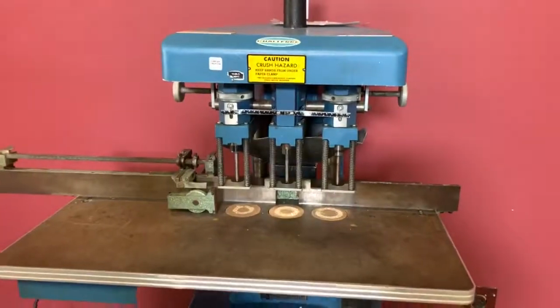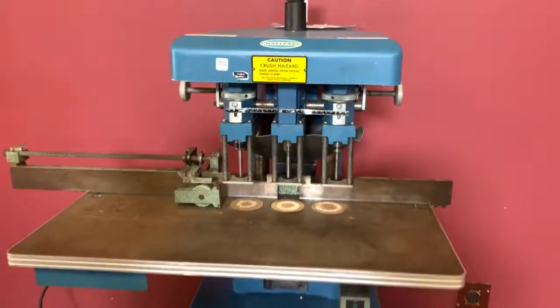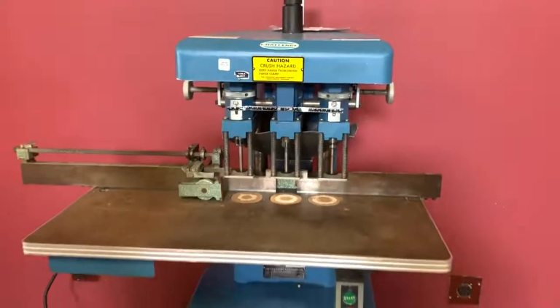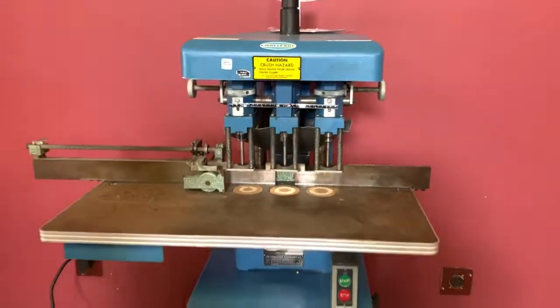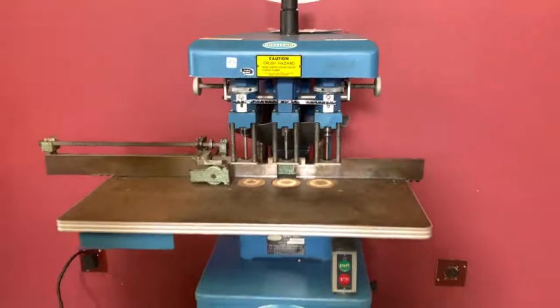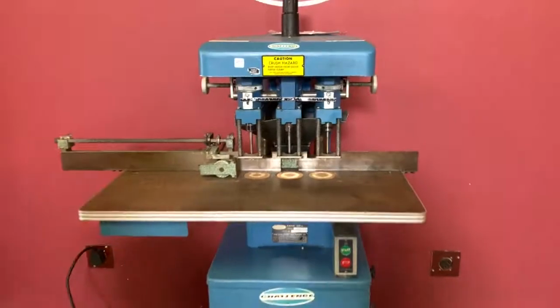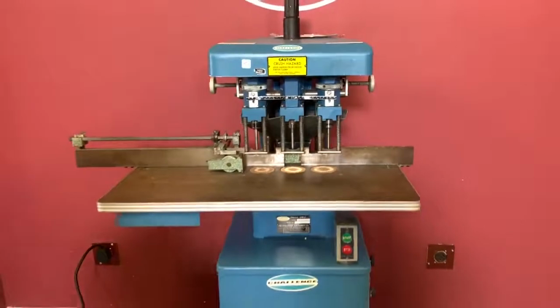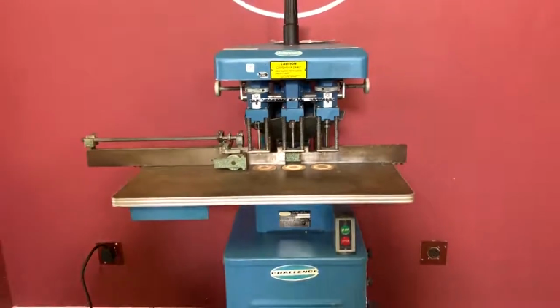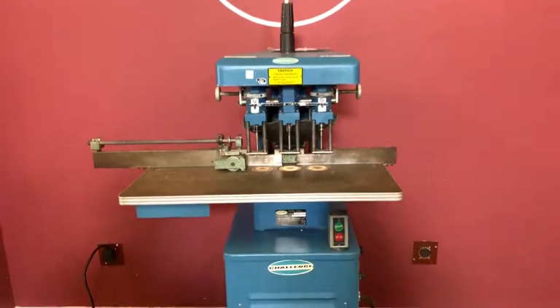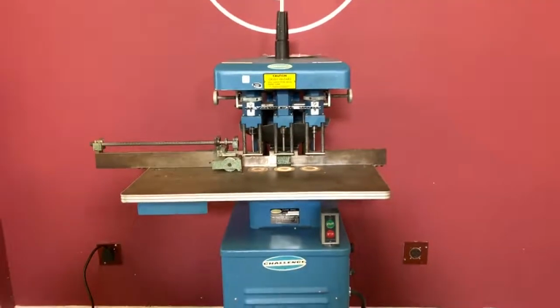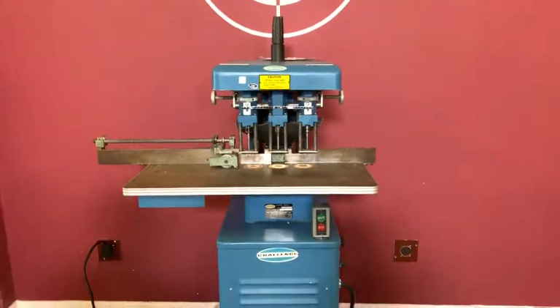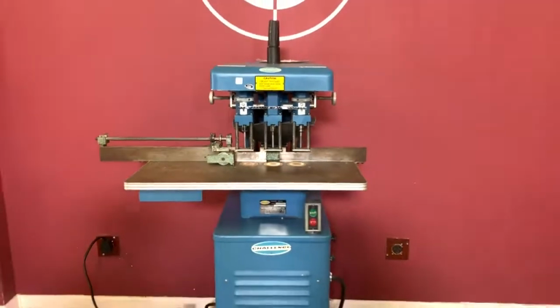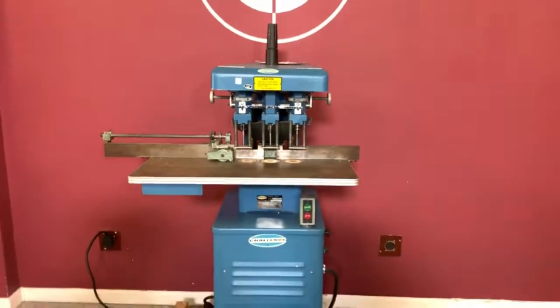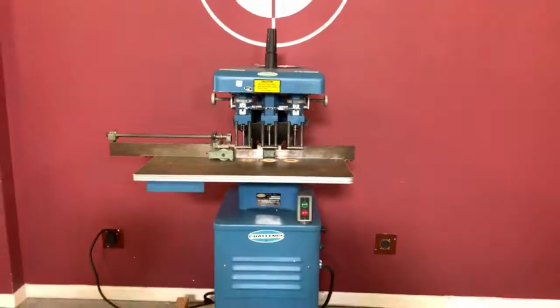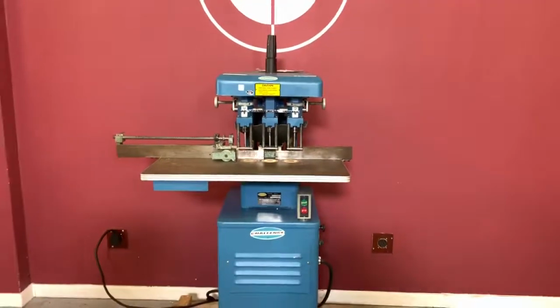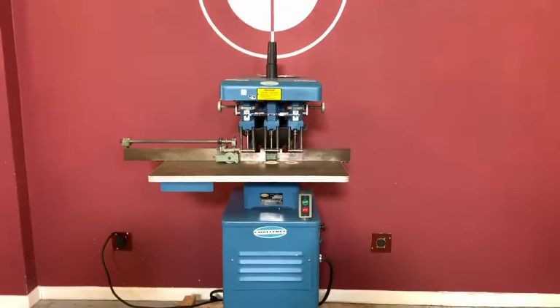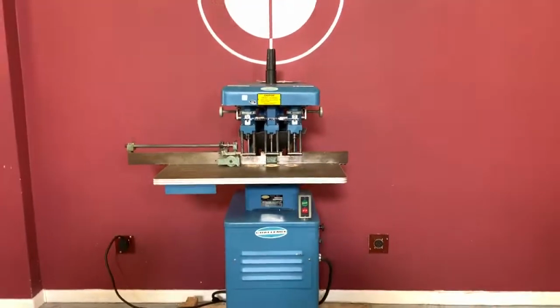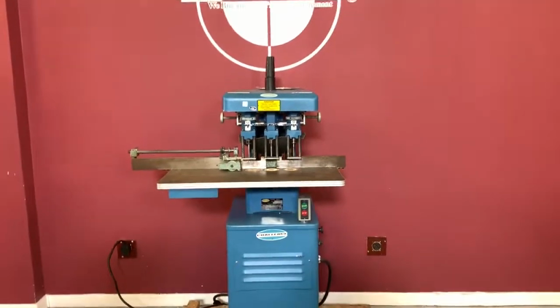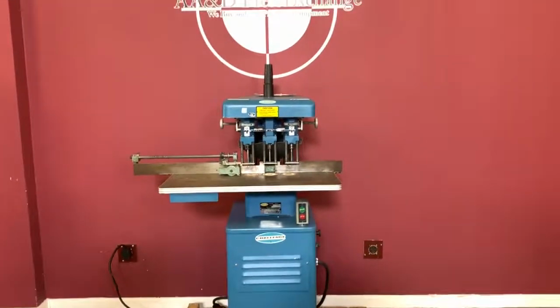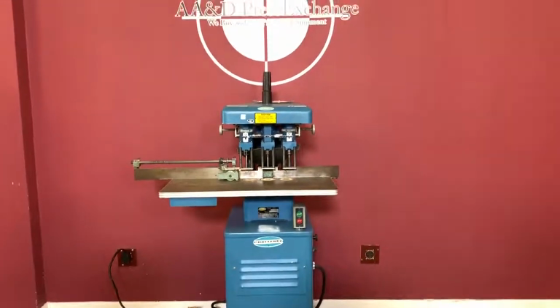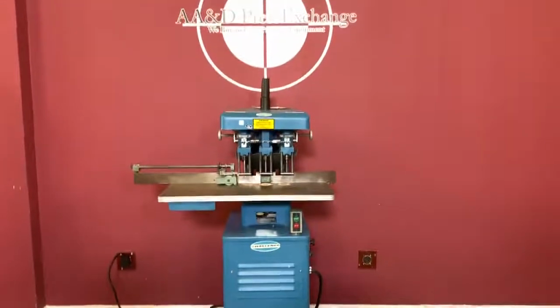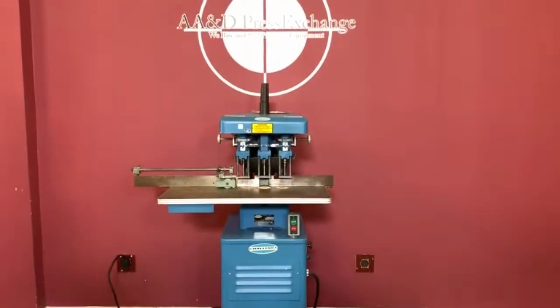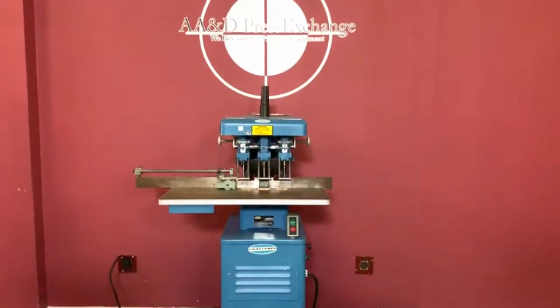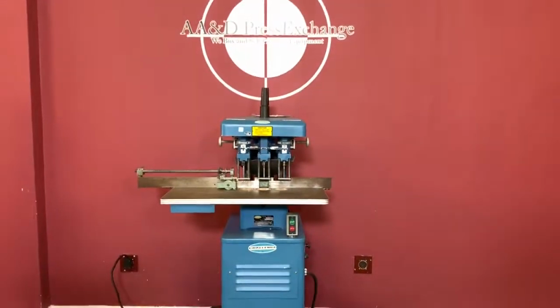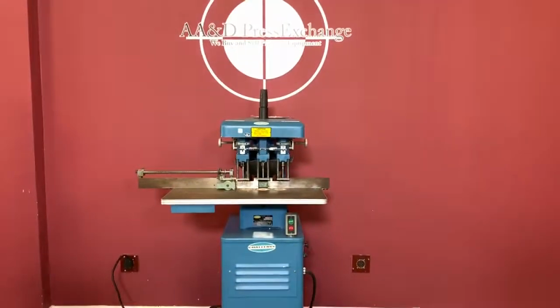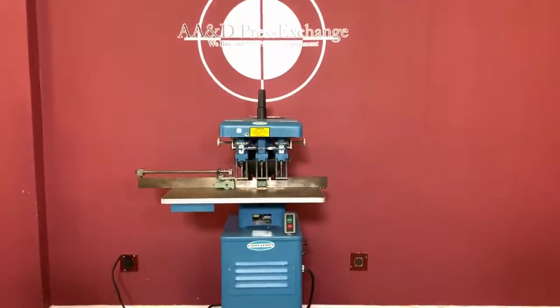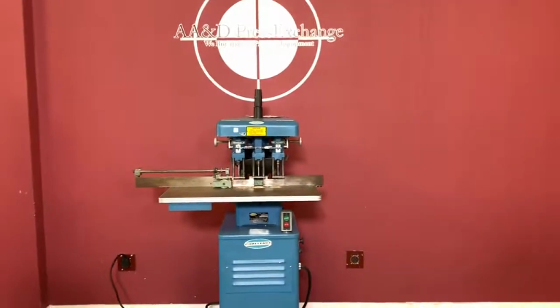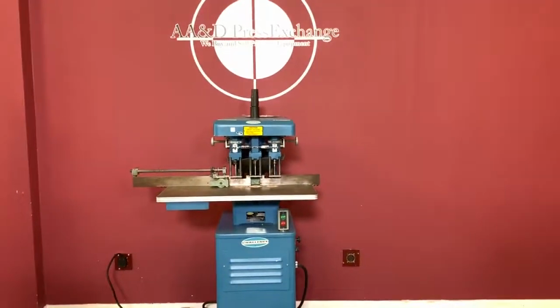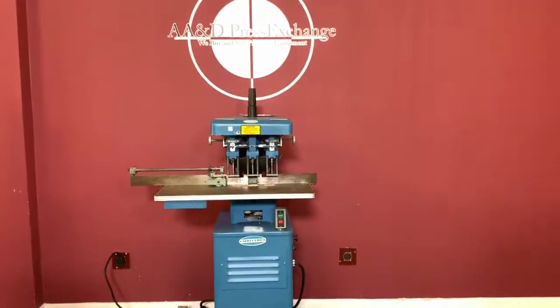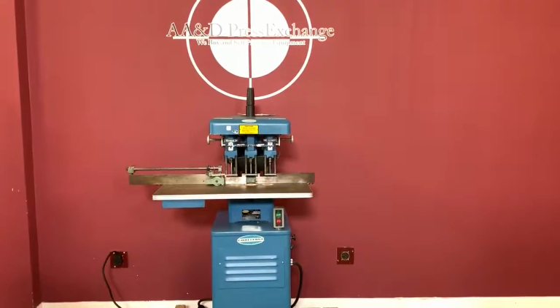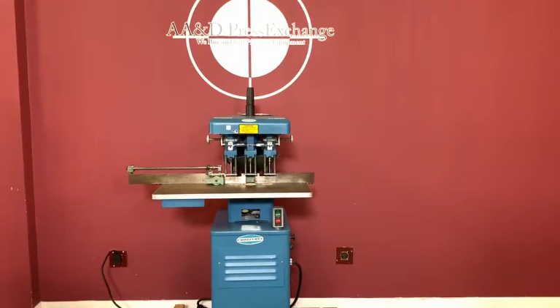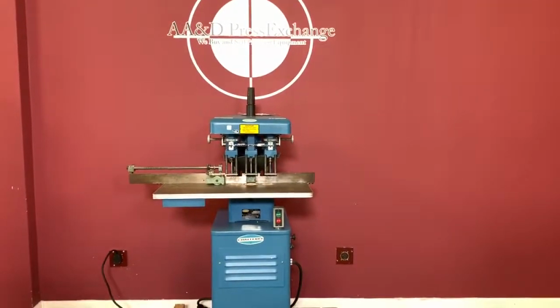Again, up for auction is a Challenge hydraulic three-hole paper drill.